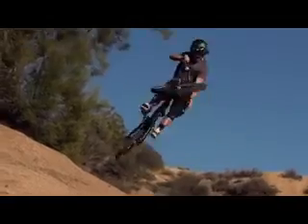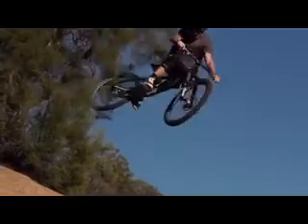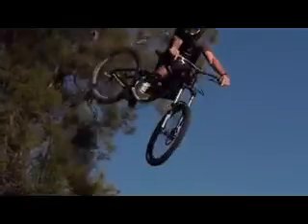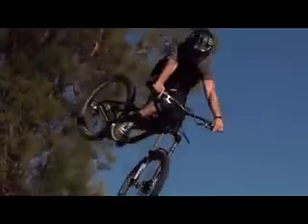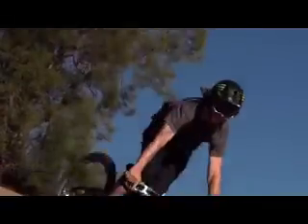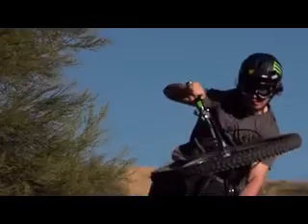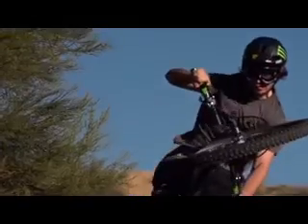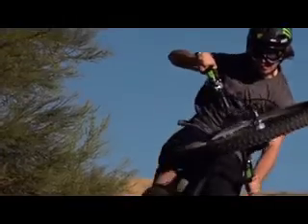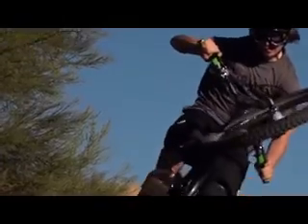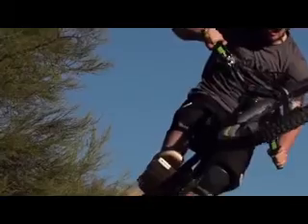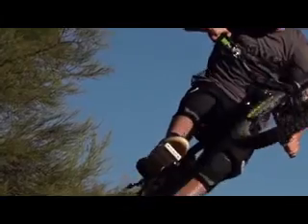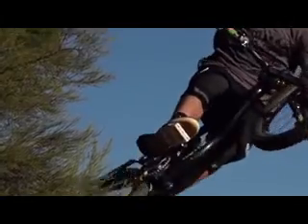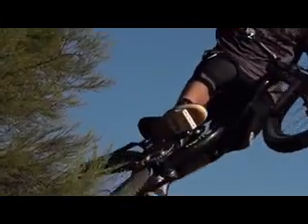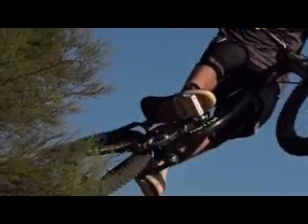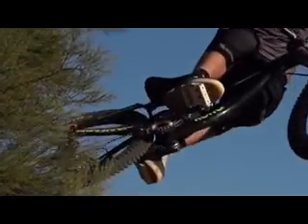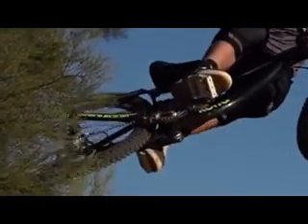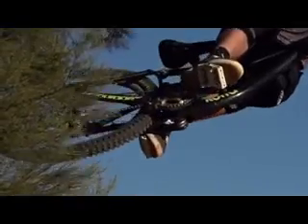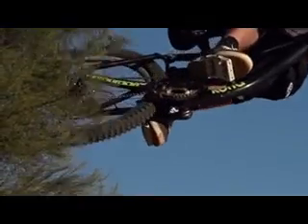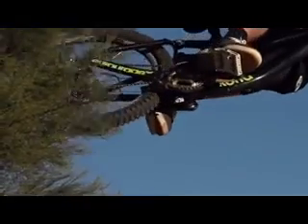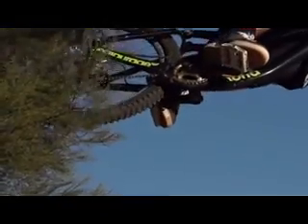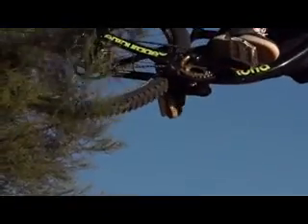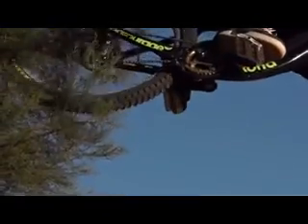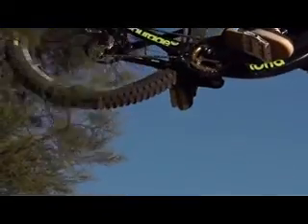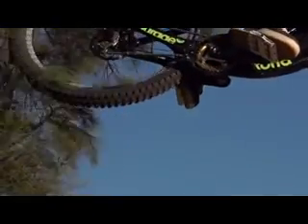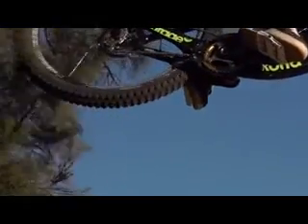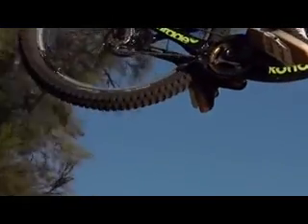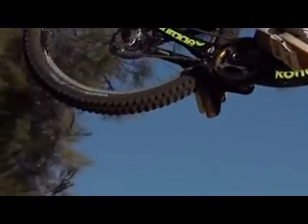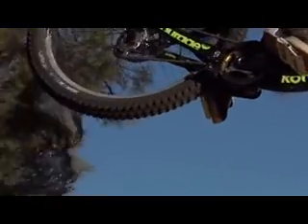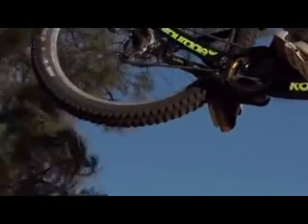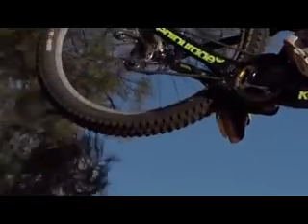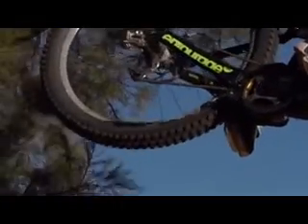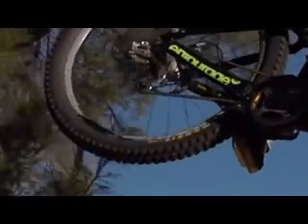I think I was most stoked on the tread pattern. It basically allowed me to reposition my feet fairly easy and also not slide at the same time.